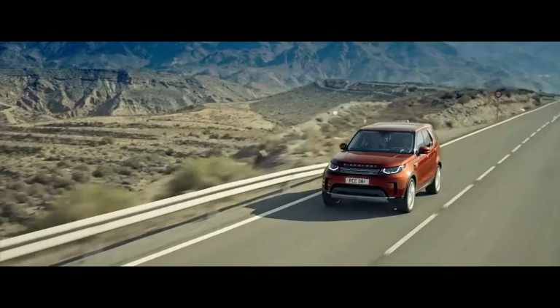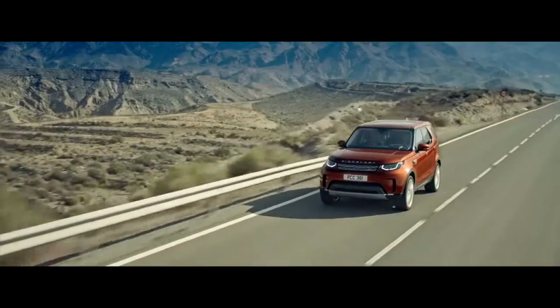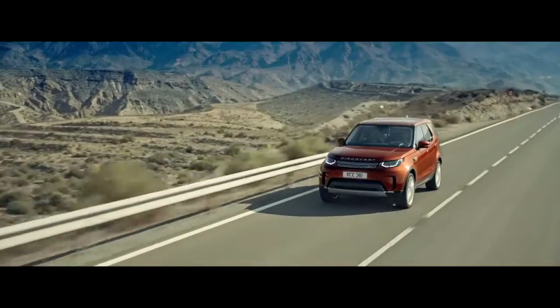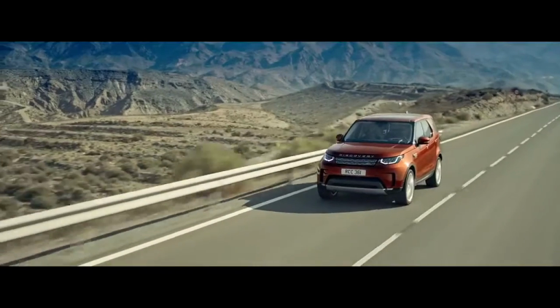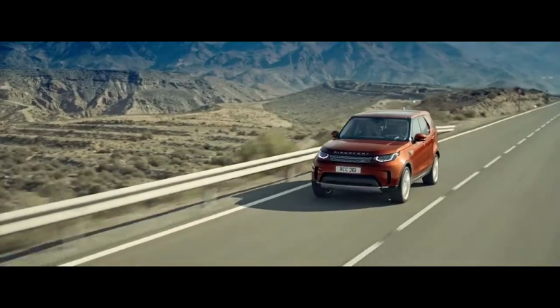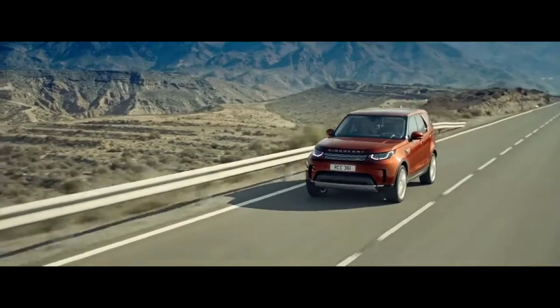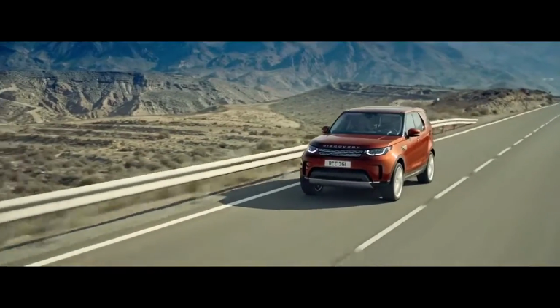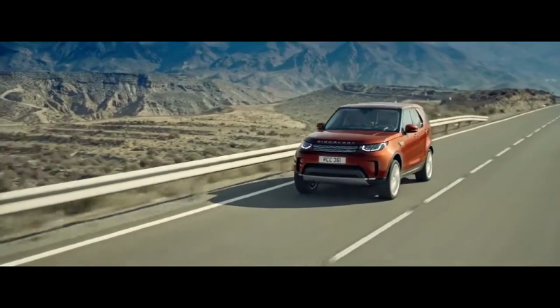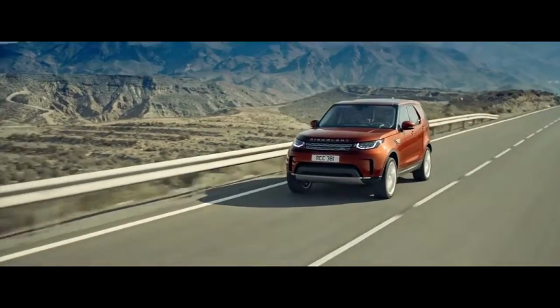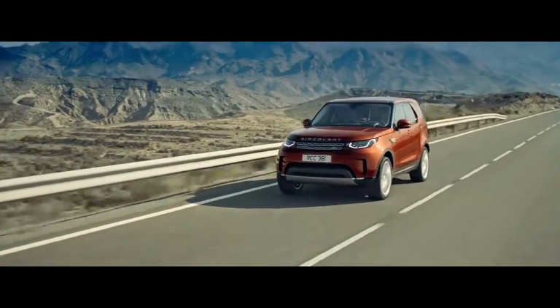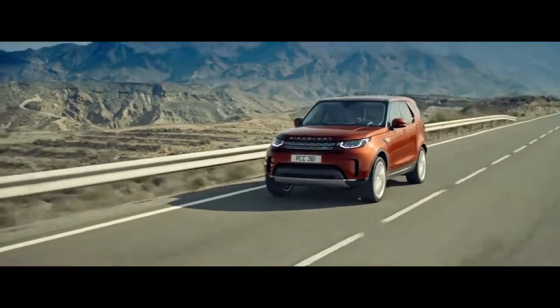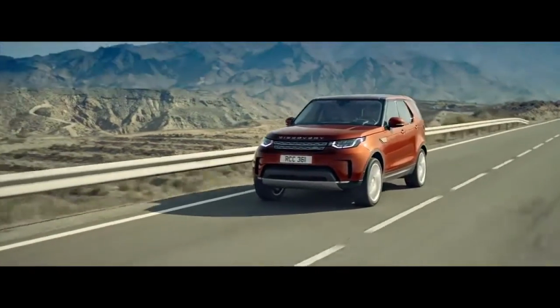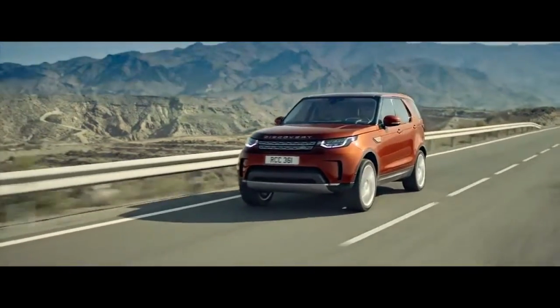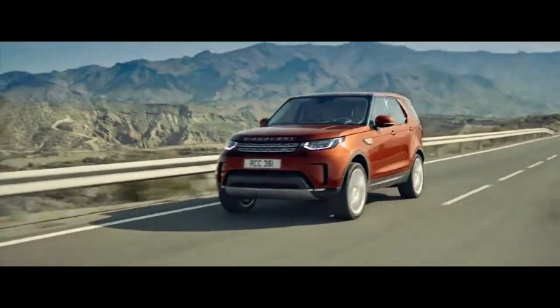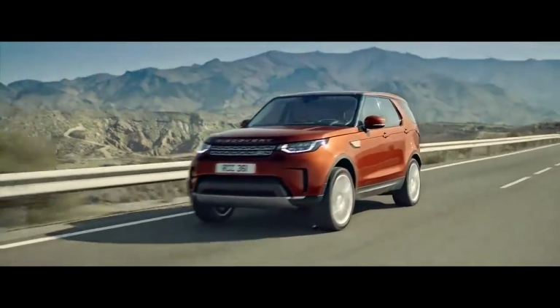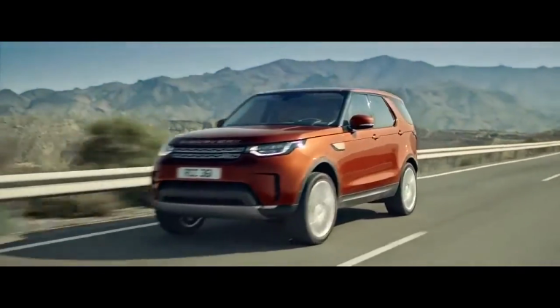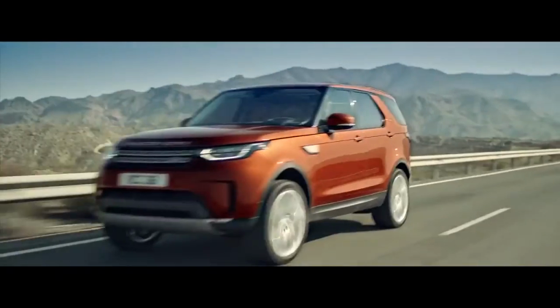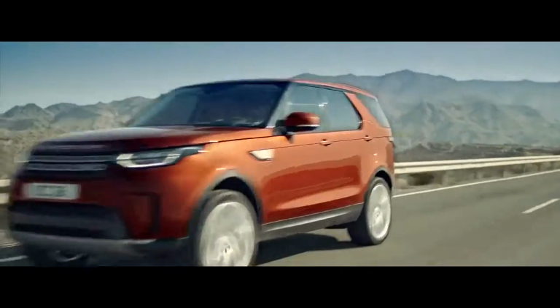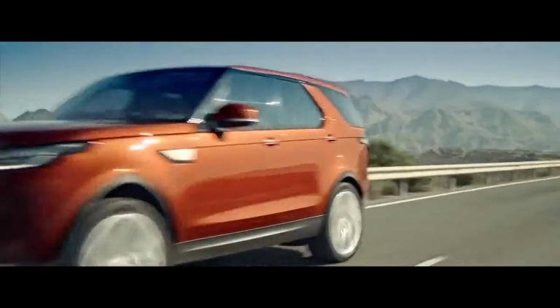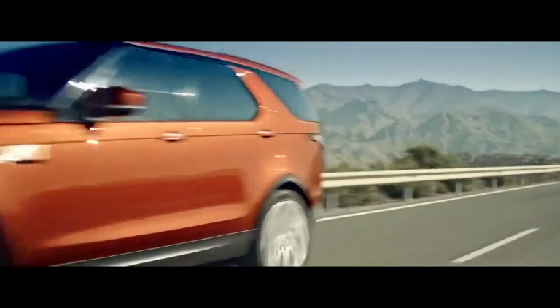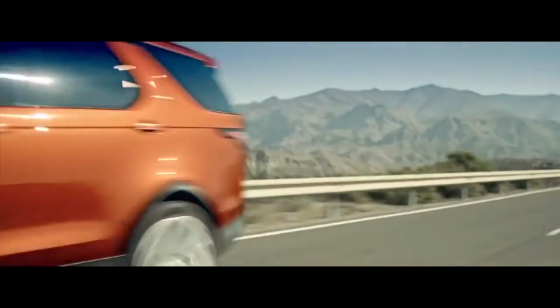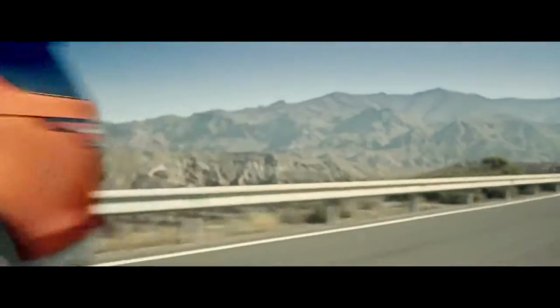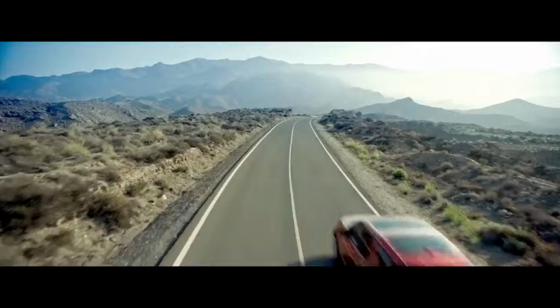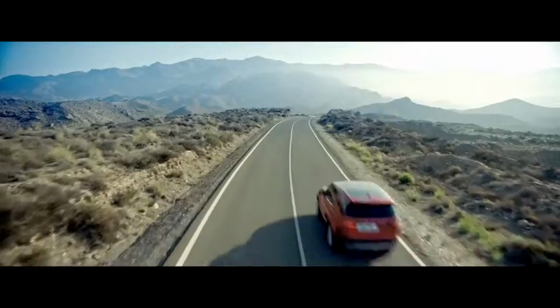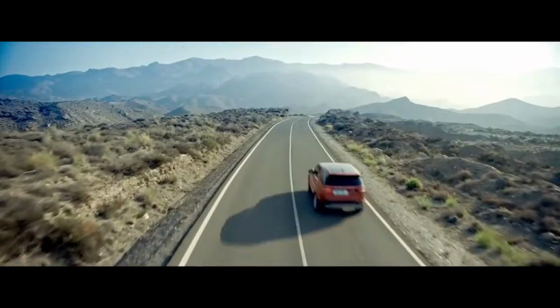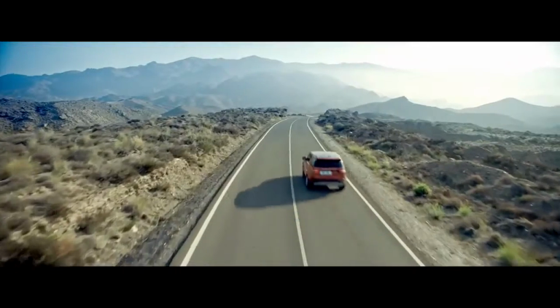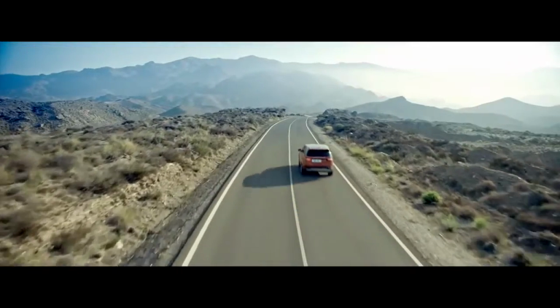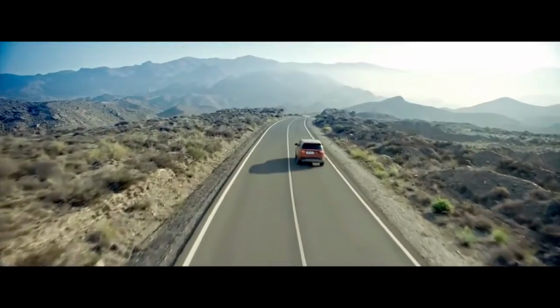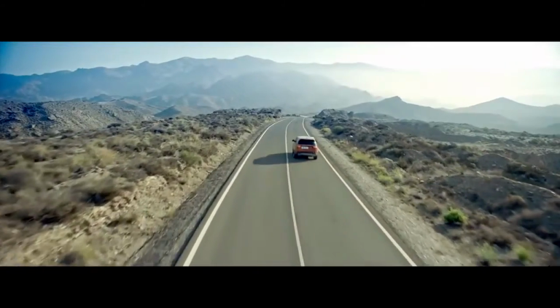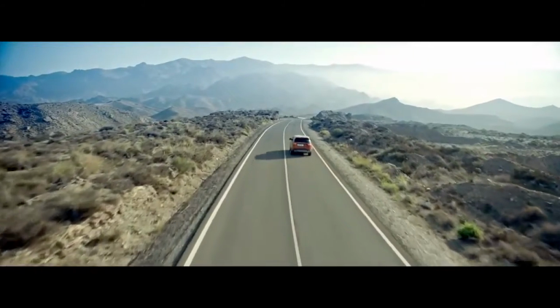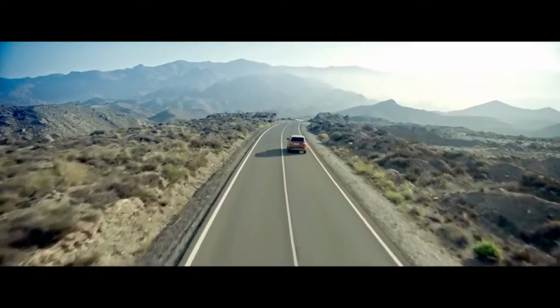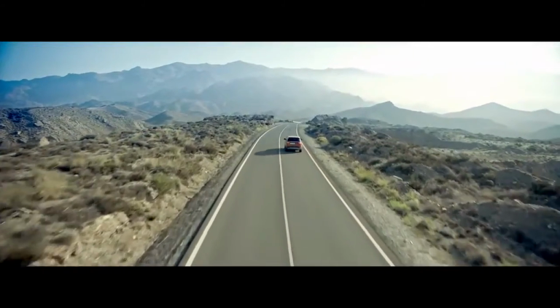The all-new Discovery combines superior performance with optimized efficiency.